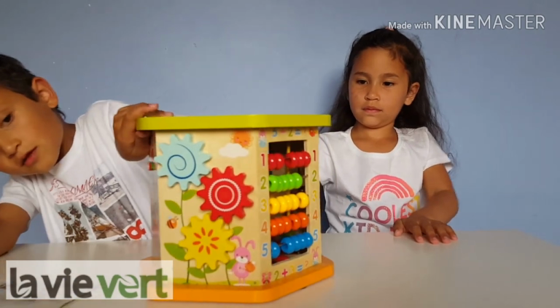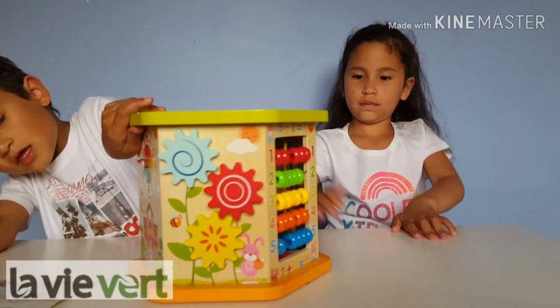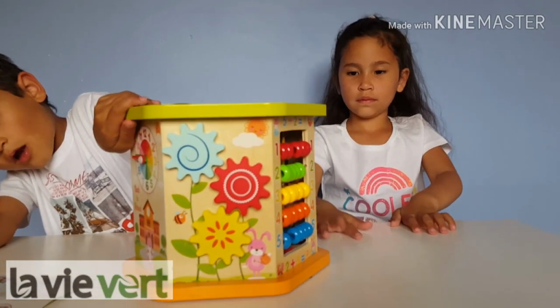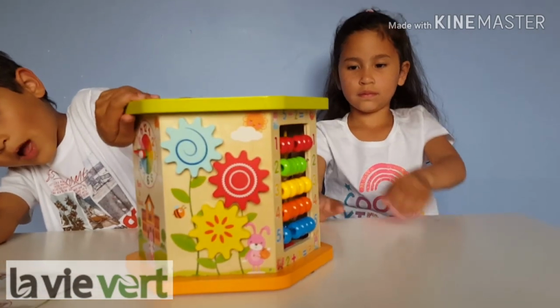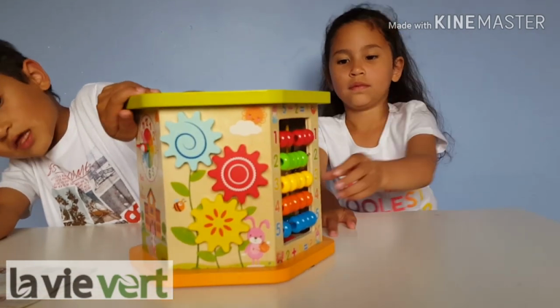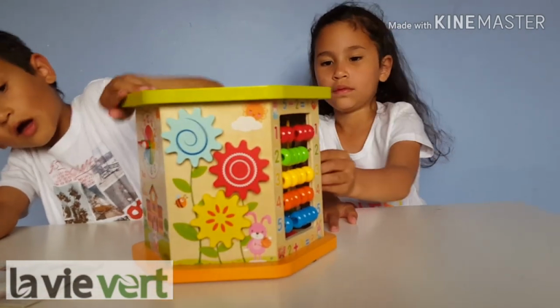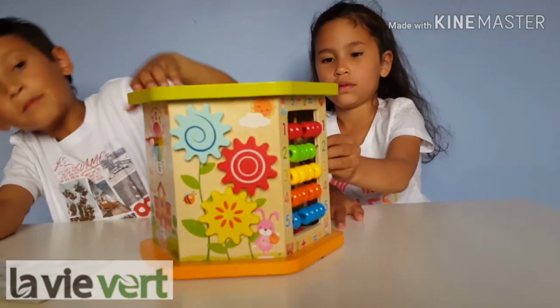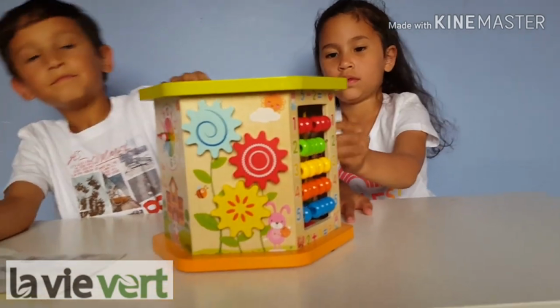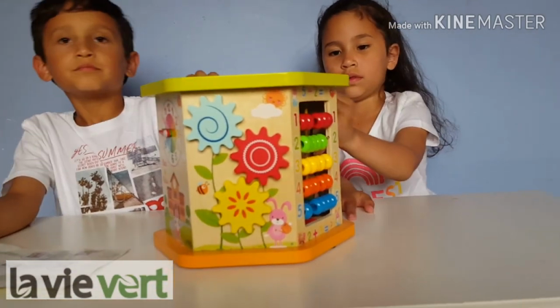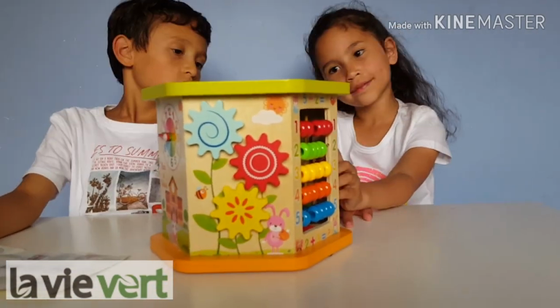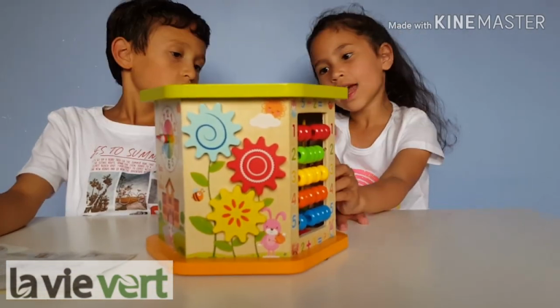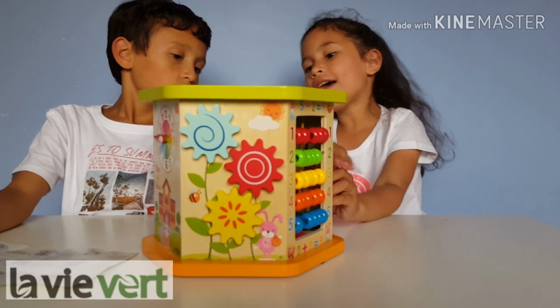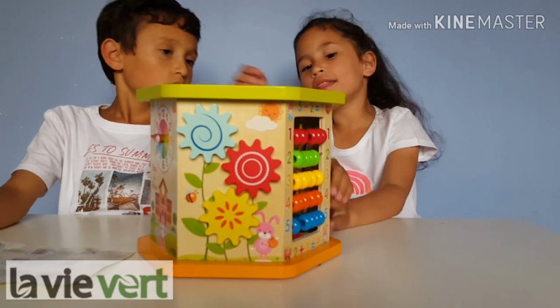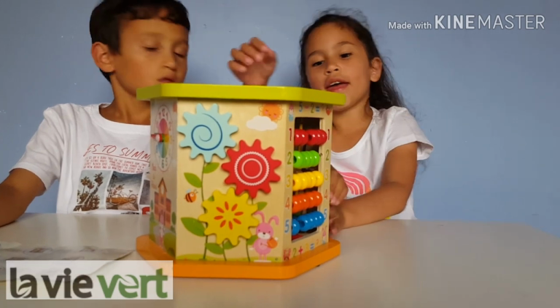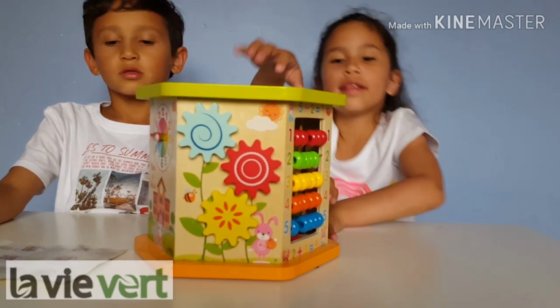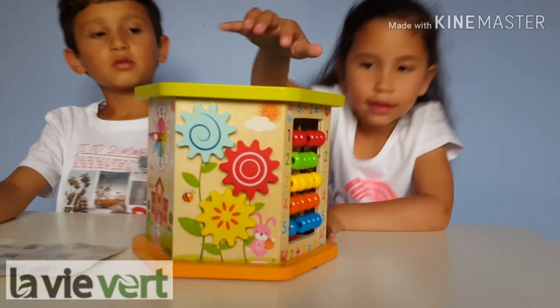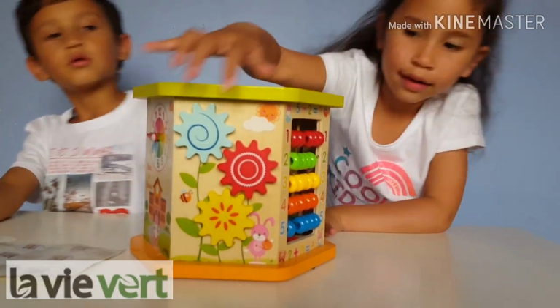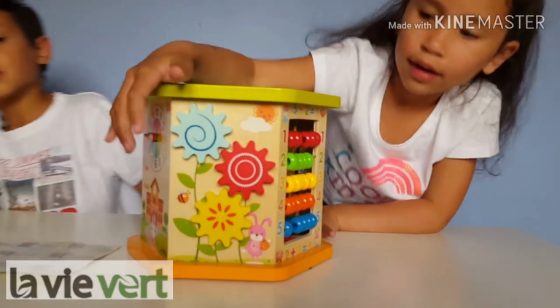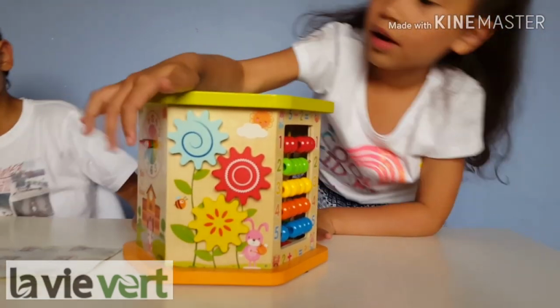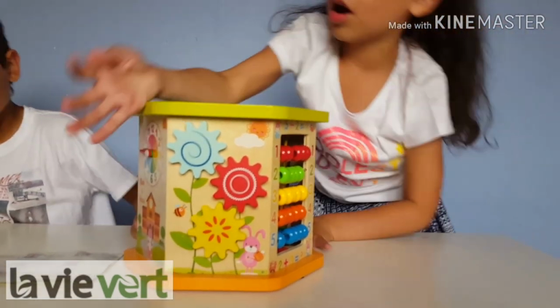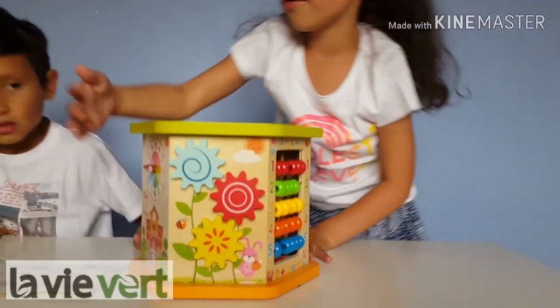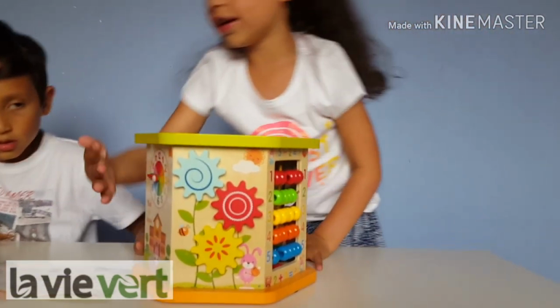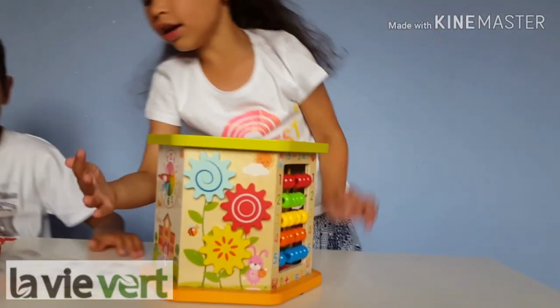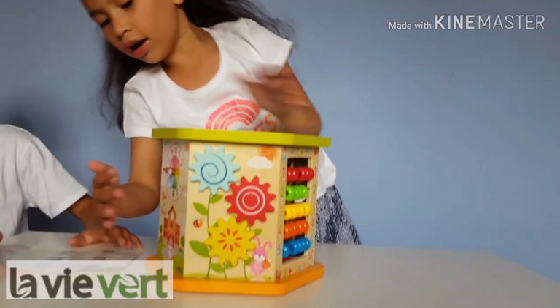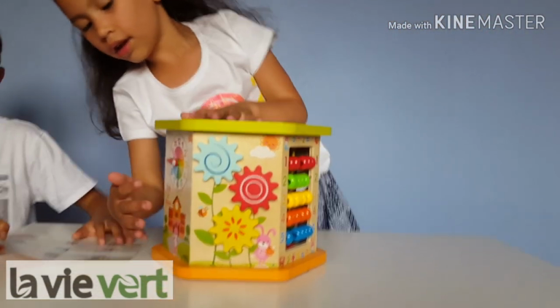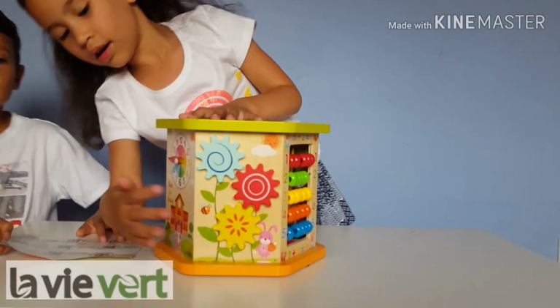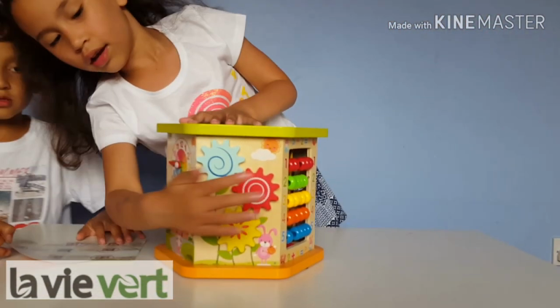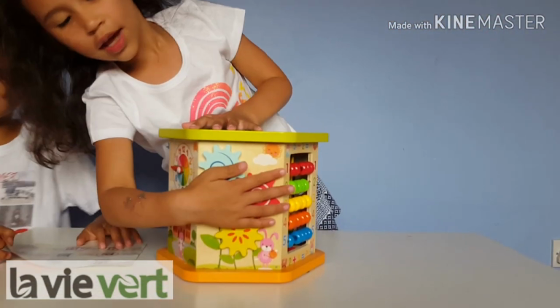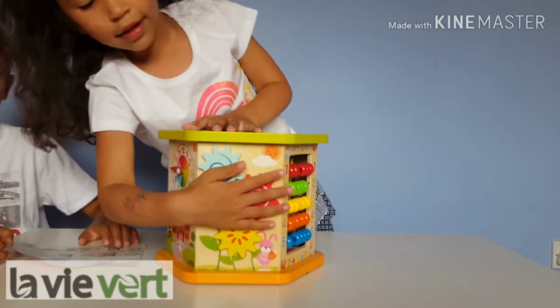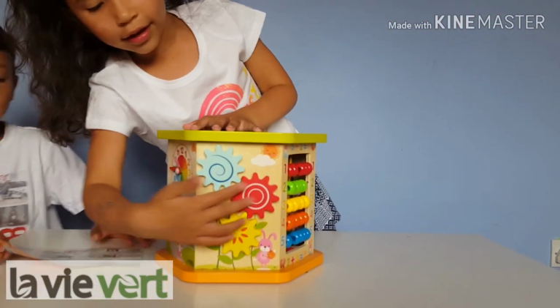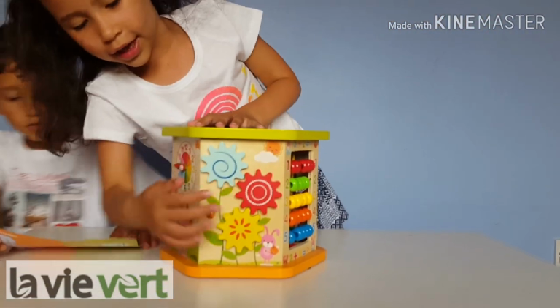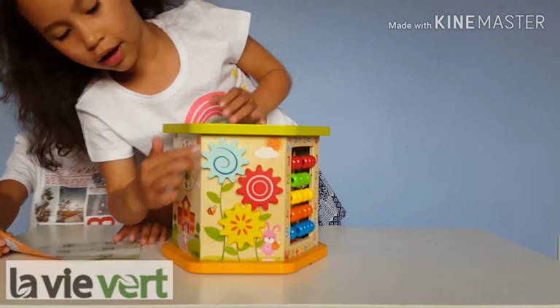The second one is called the gear, right here. And this over here is a gear.